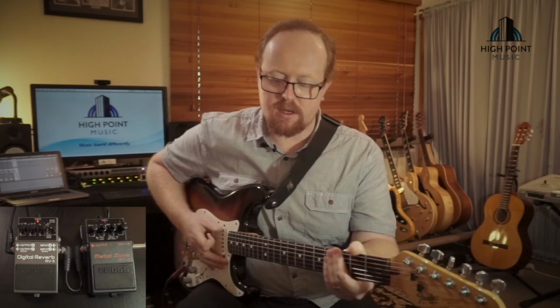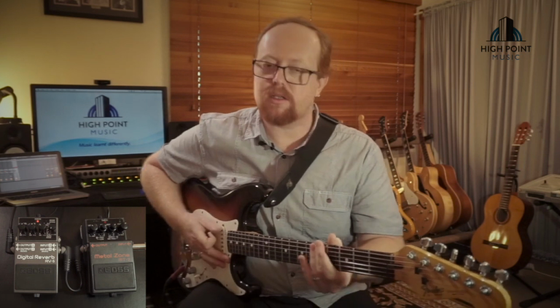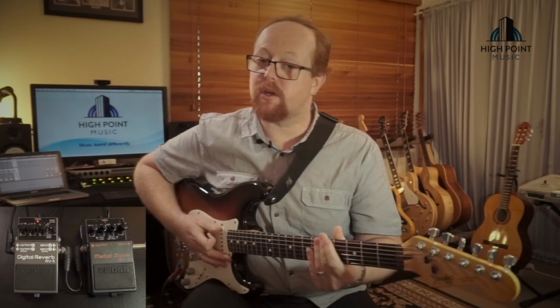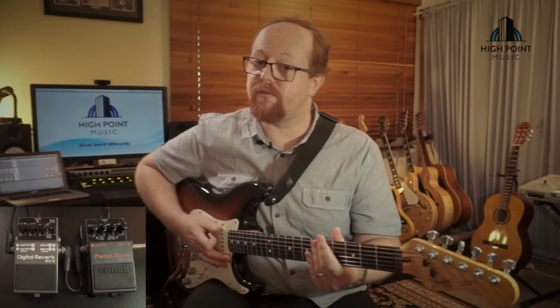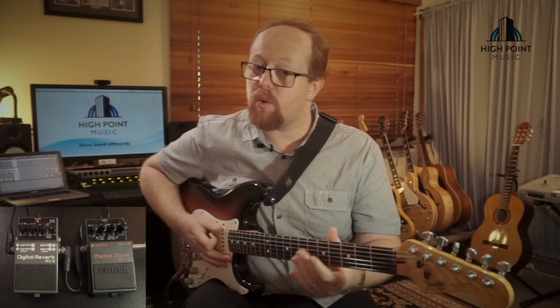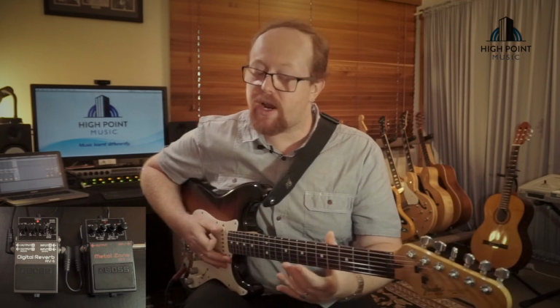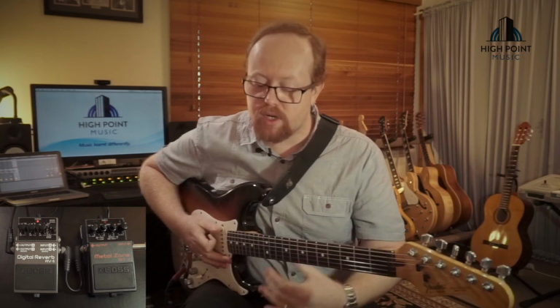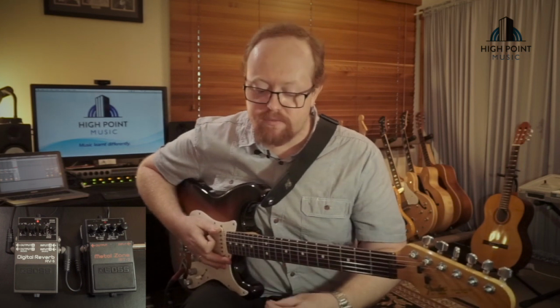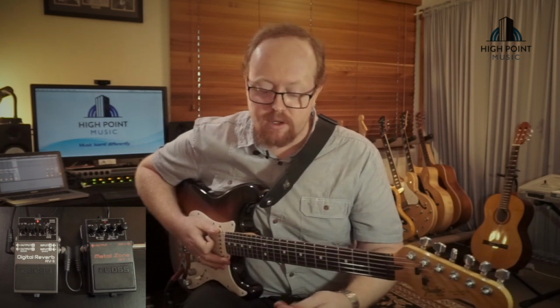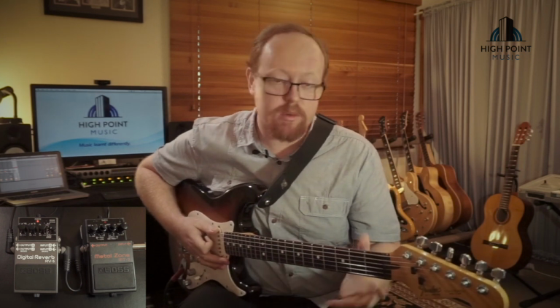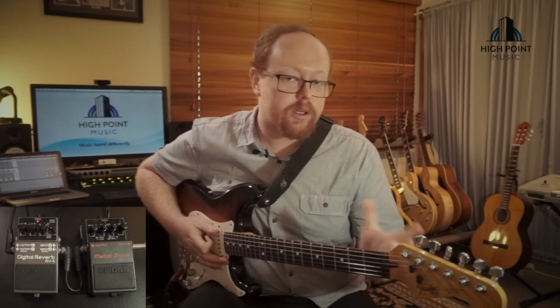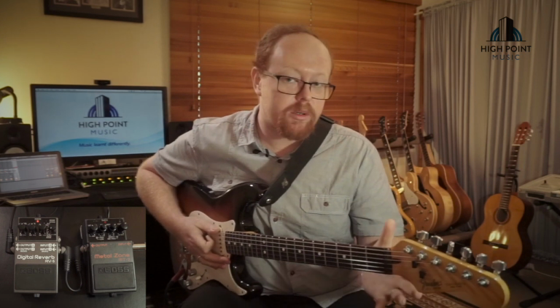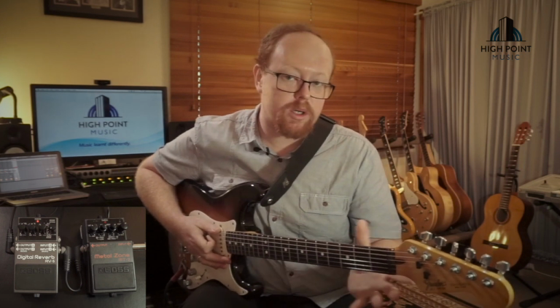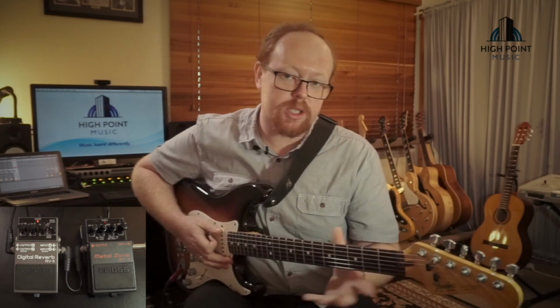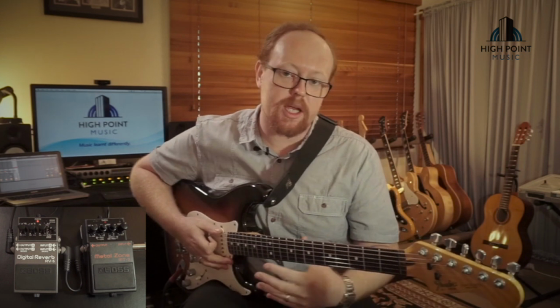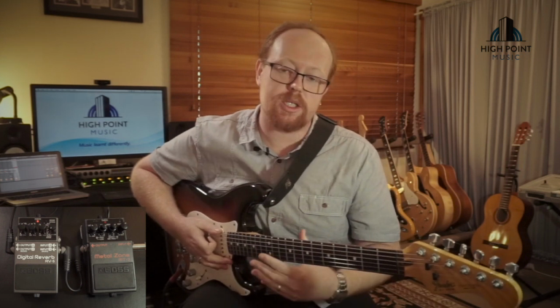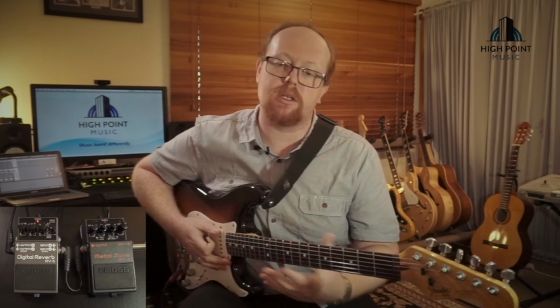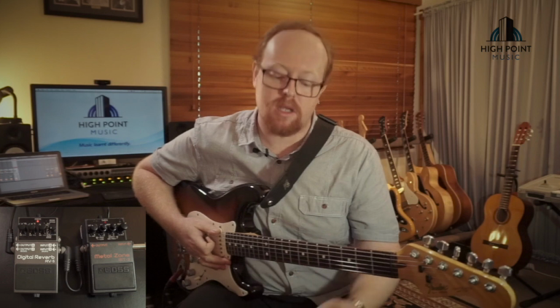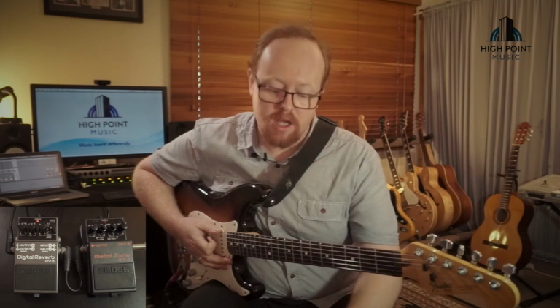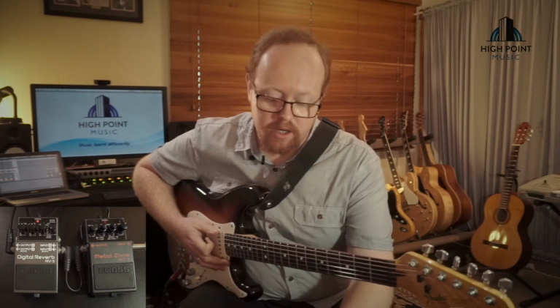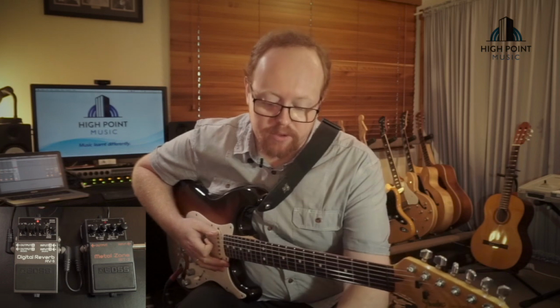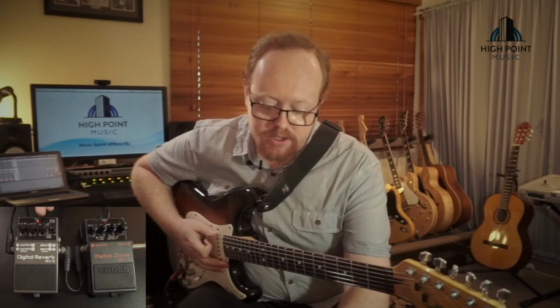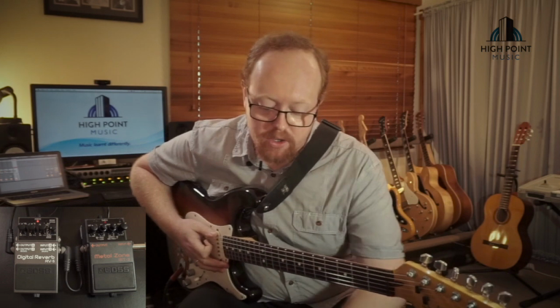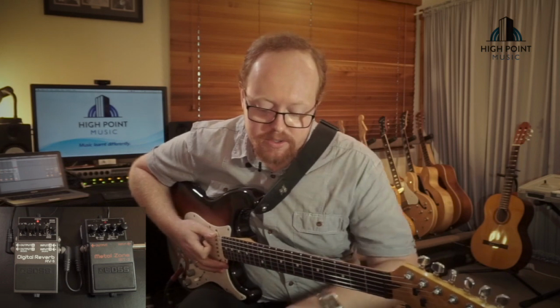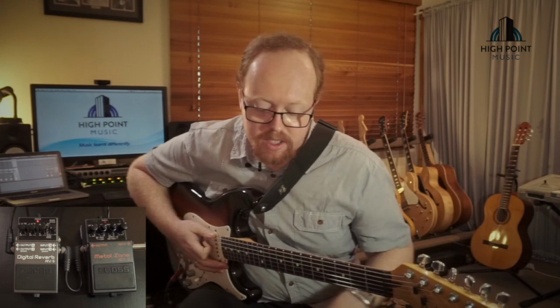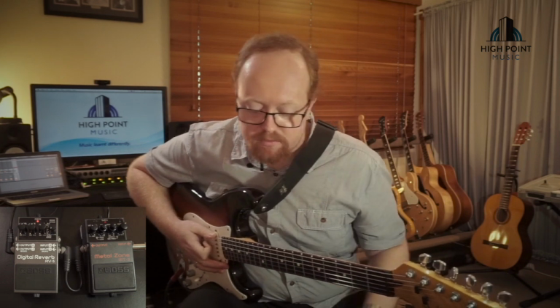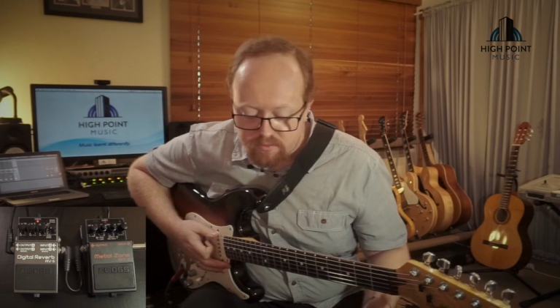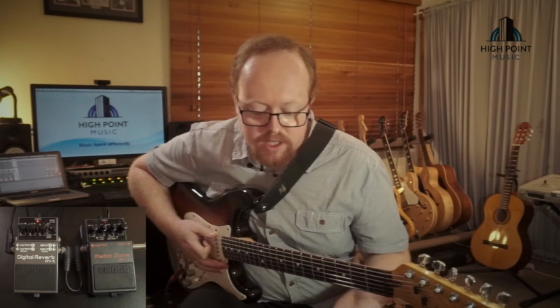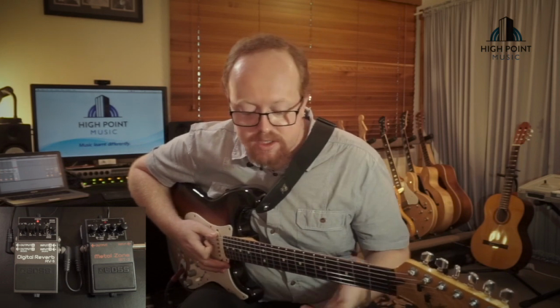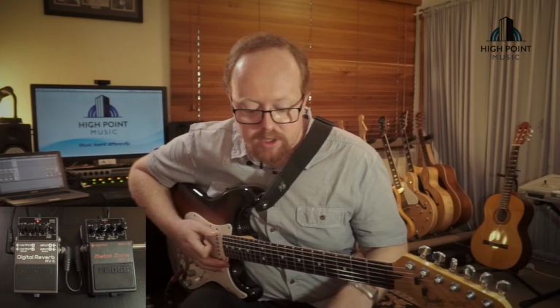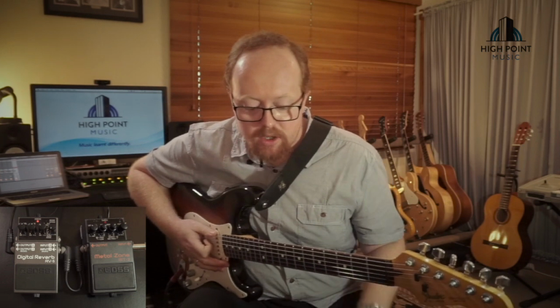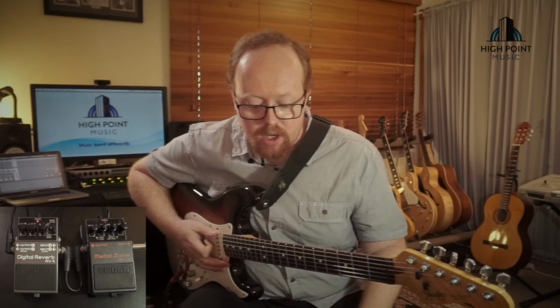So a very wet reverb, a little bit of modulation, and I've got the tone set reasonably high.